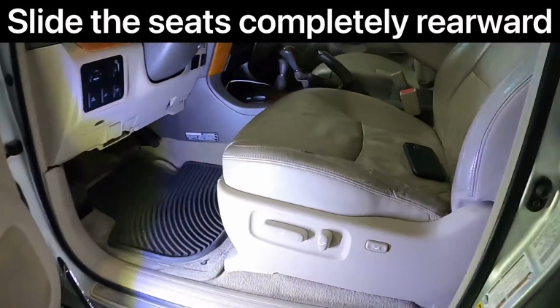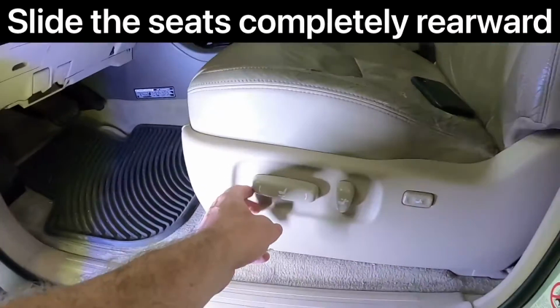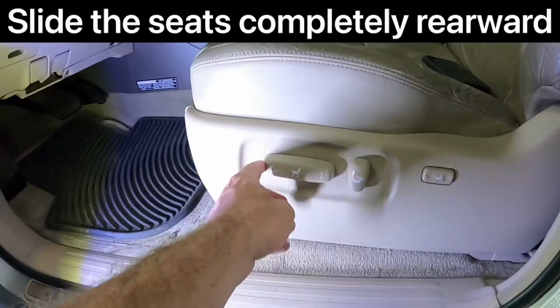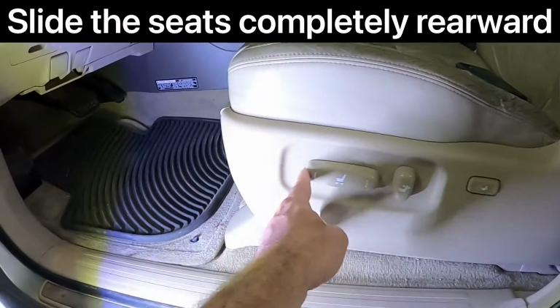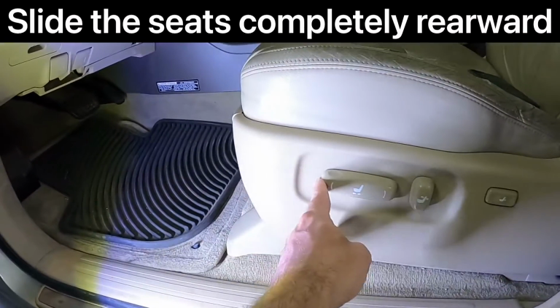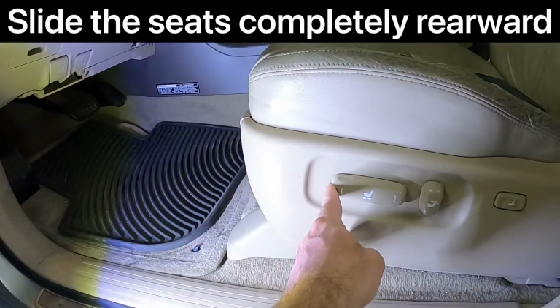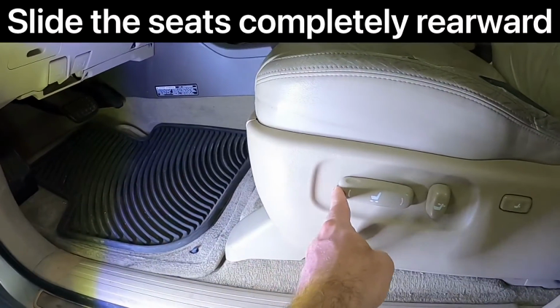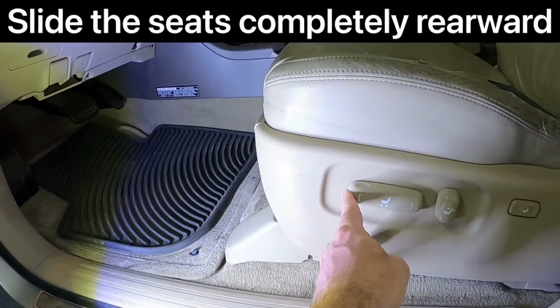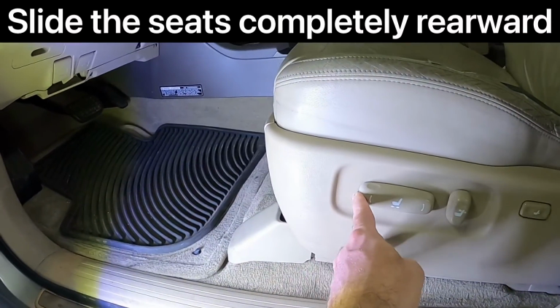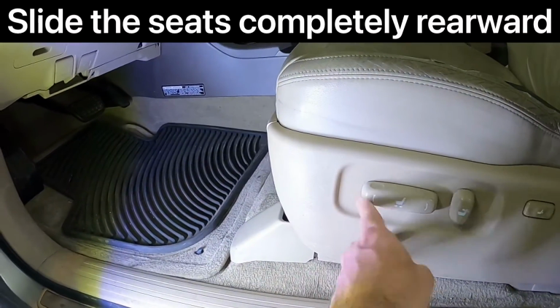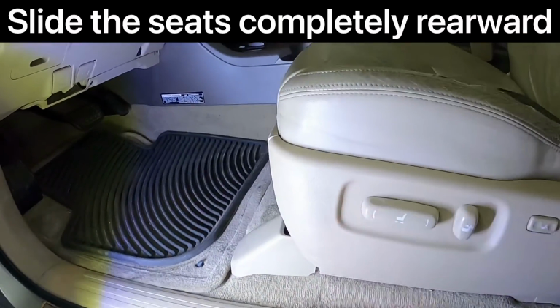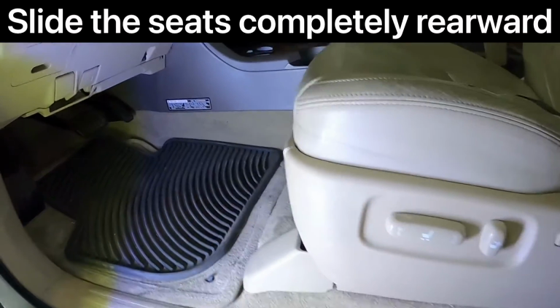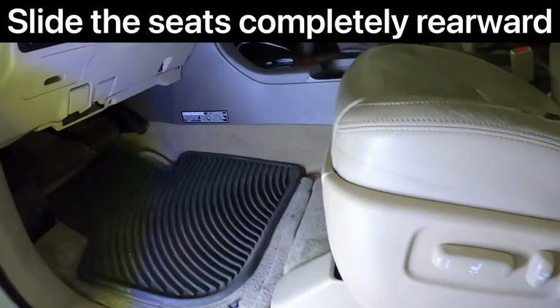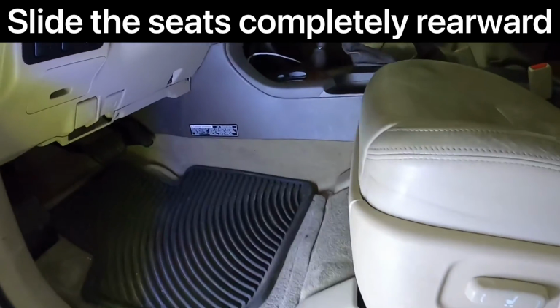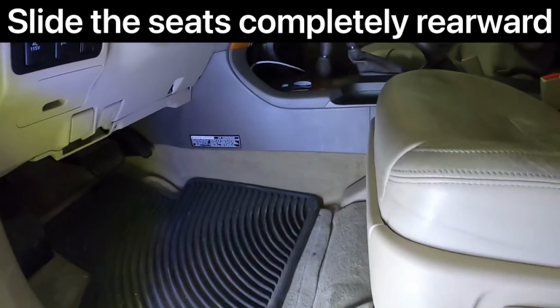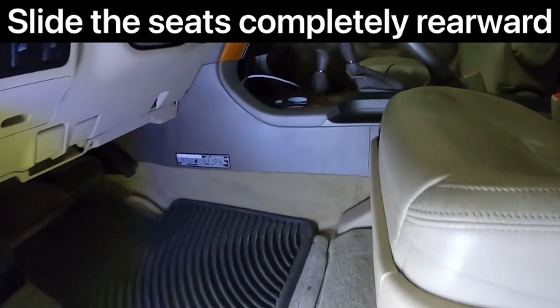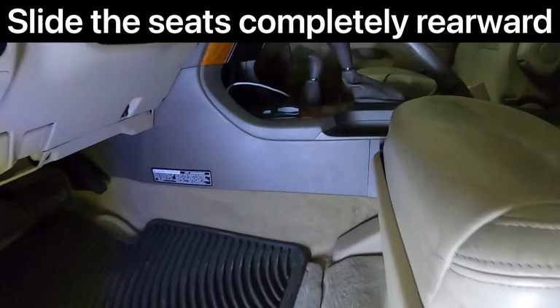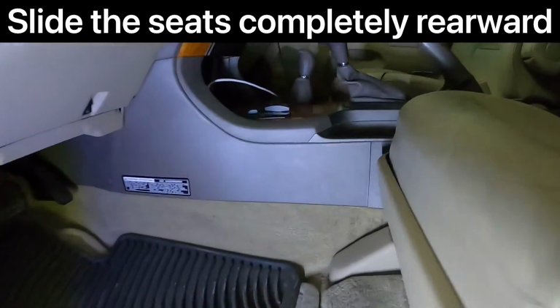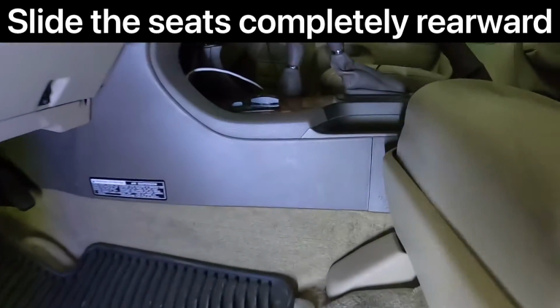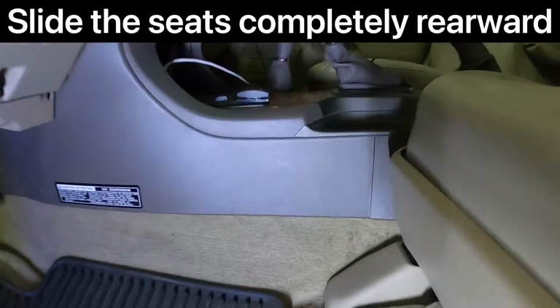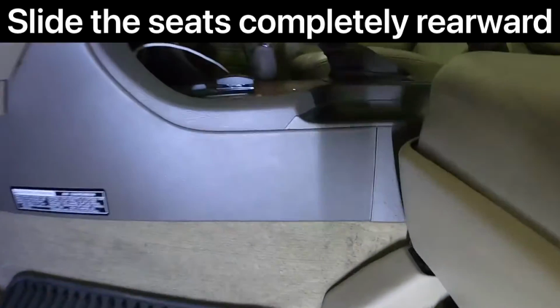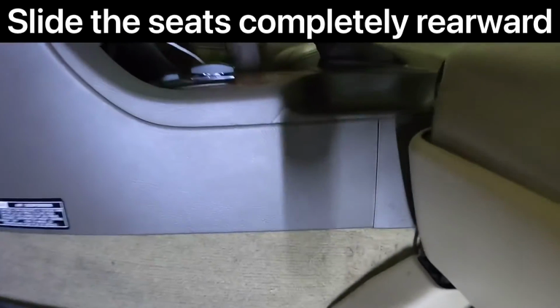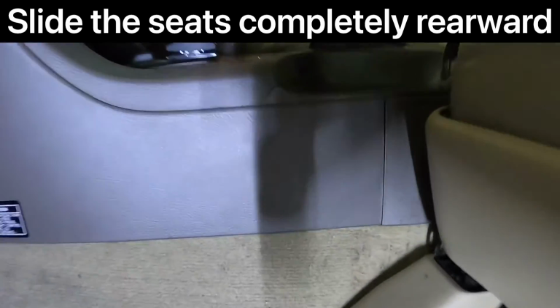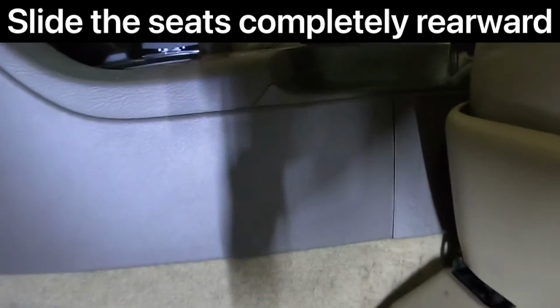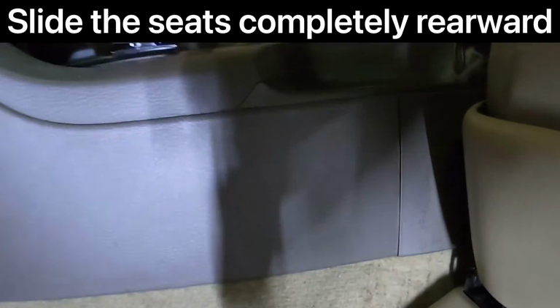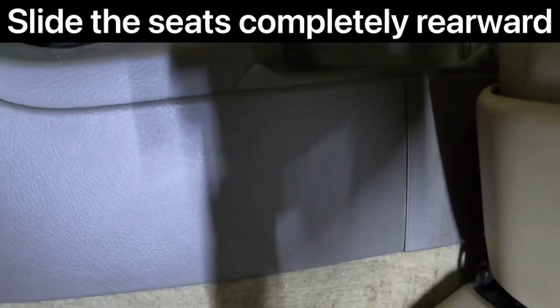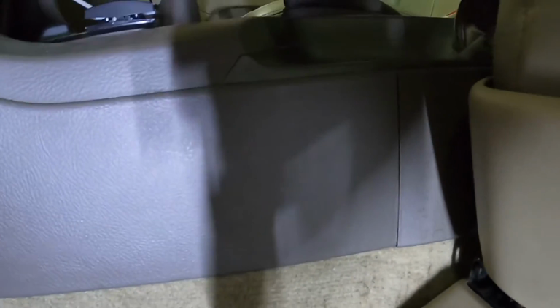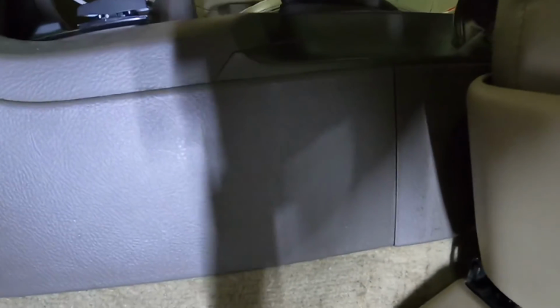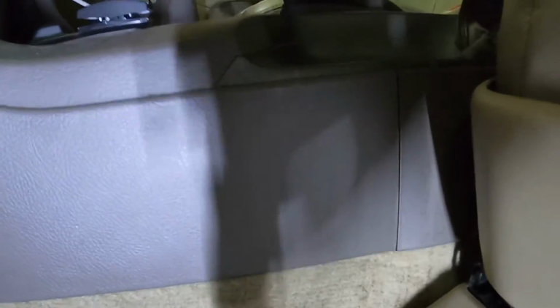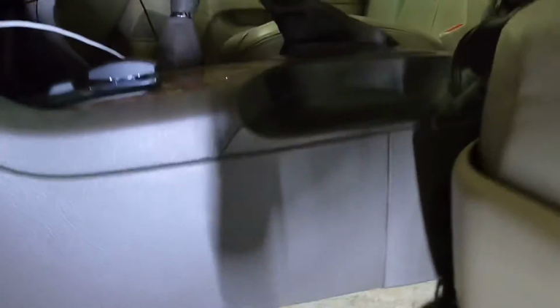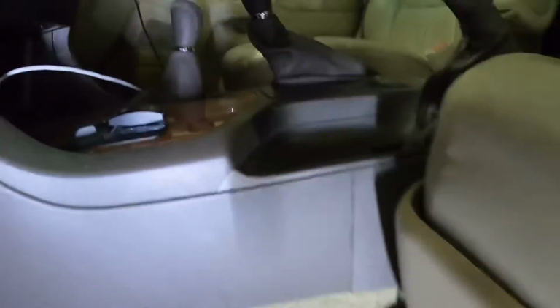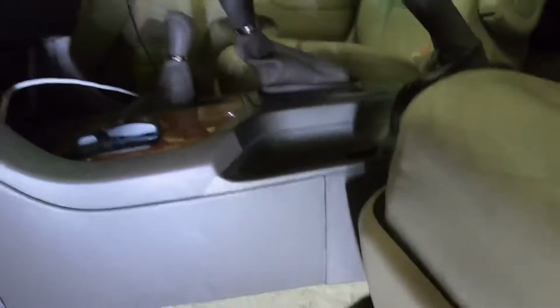Start with number one: slide your seat all the way rearward. This will give you all the access that you need to do the install.